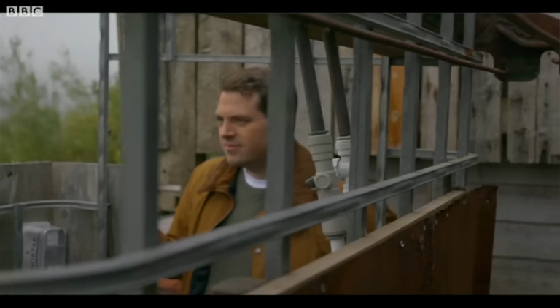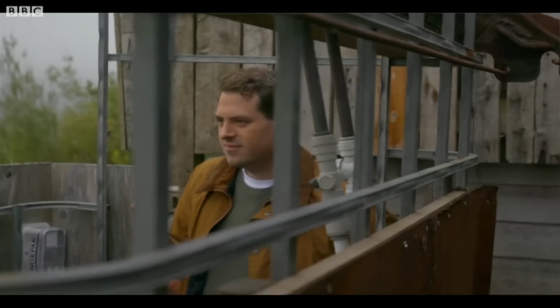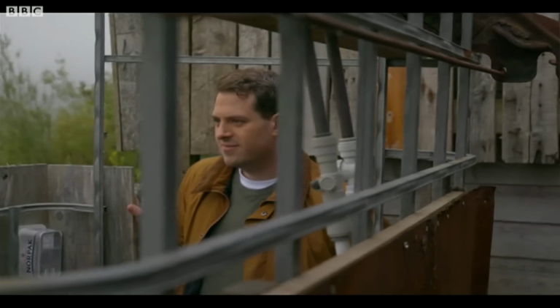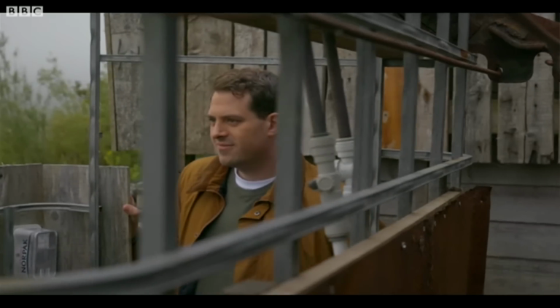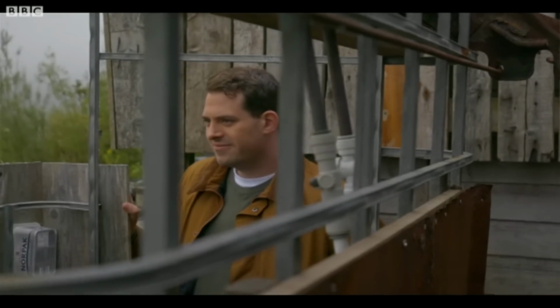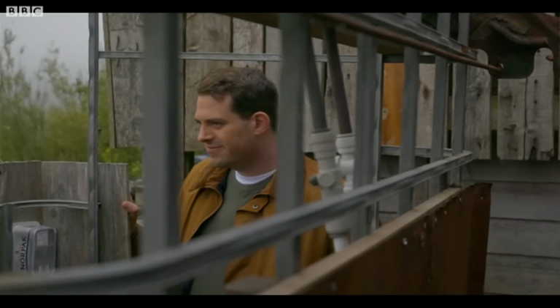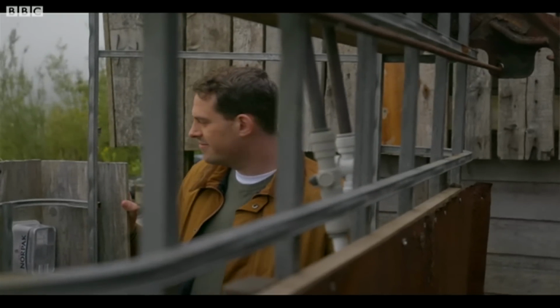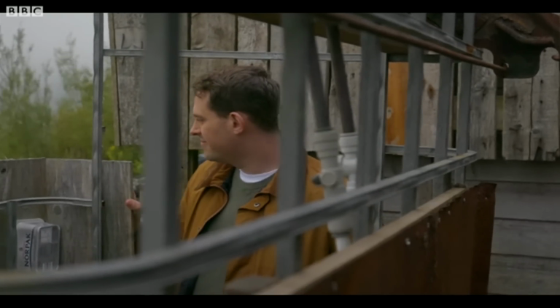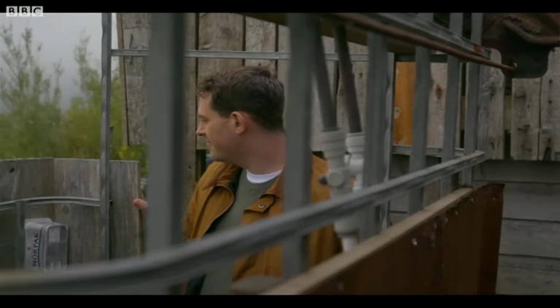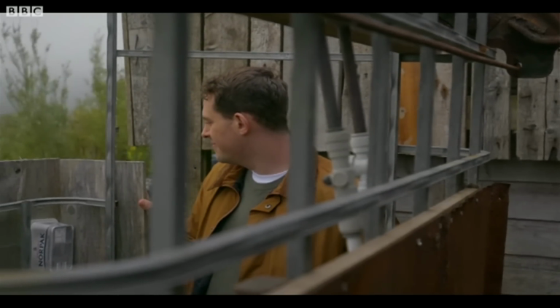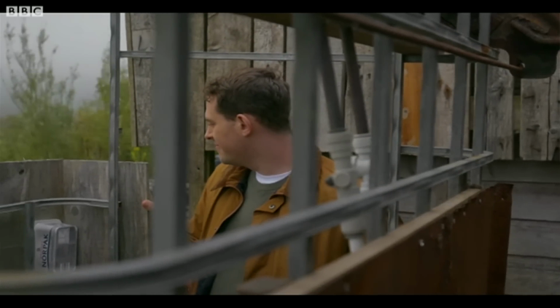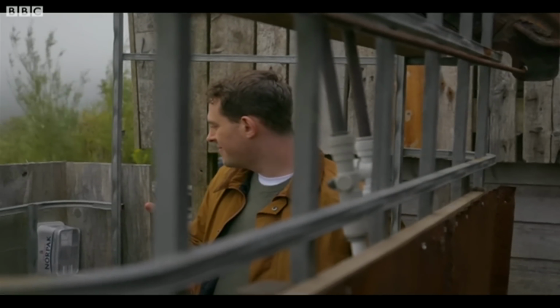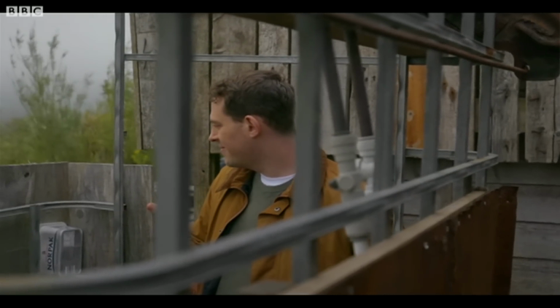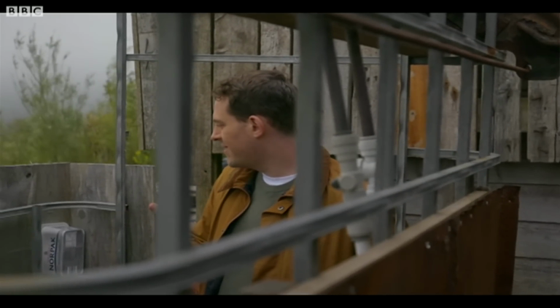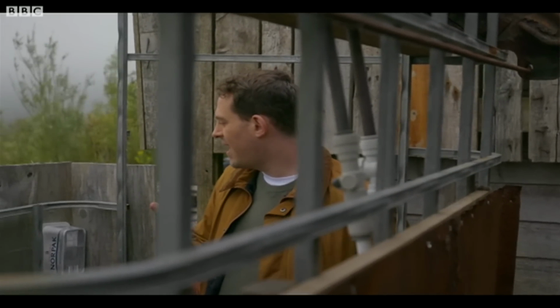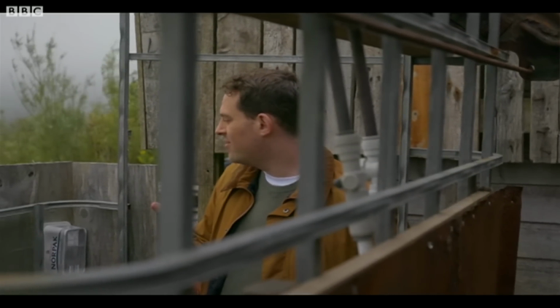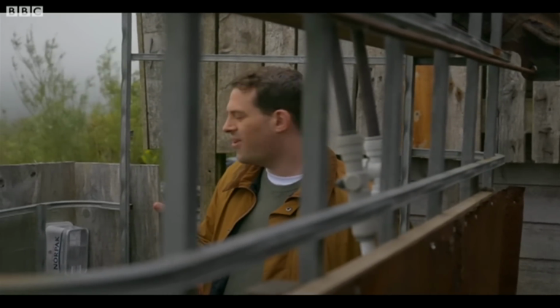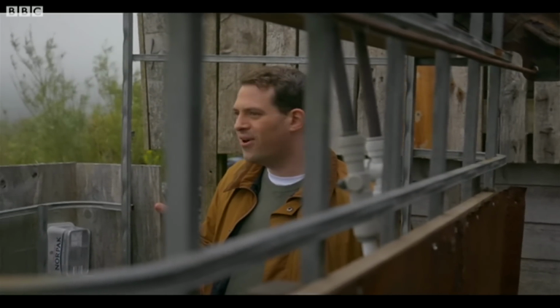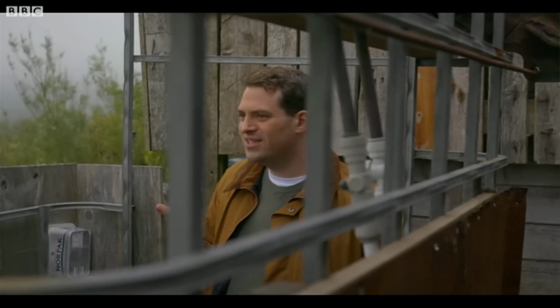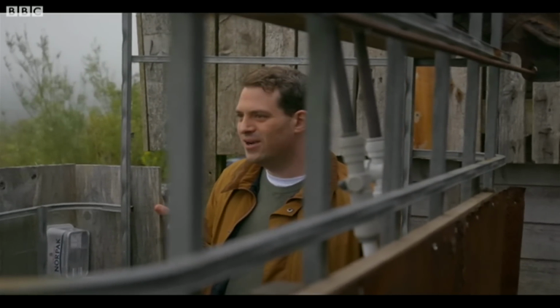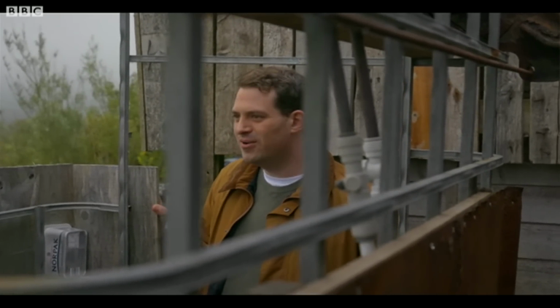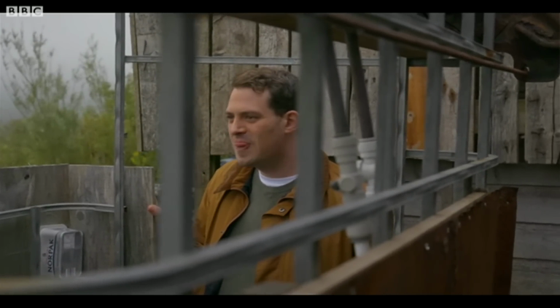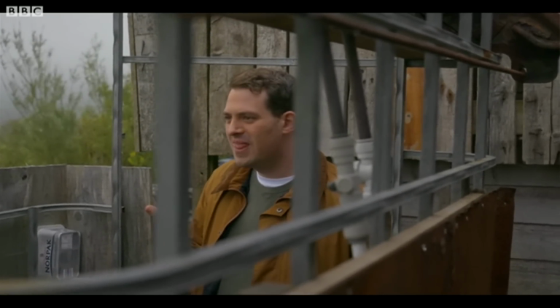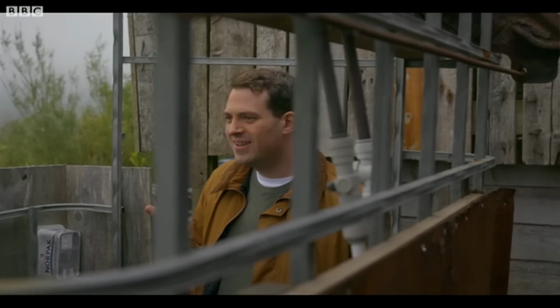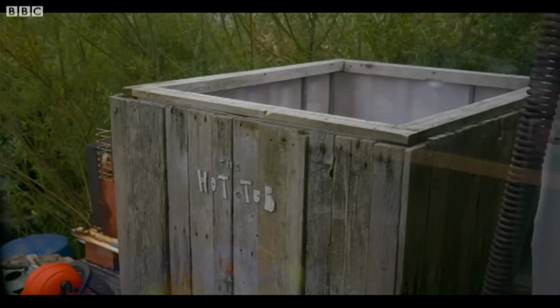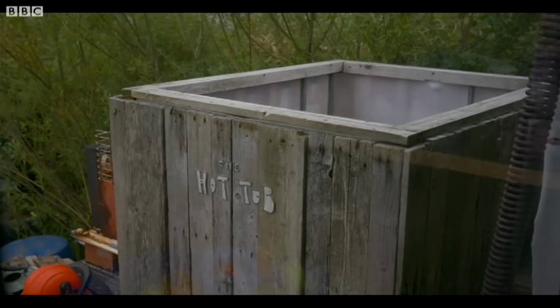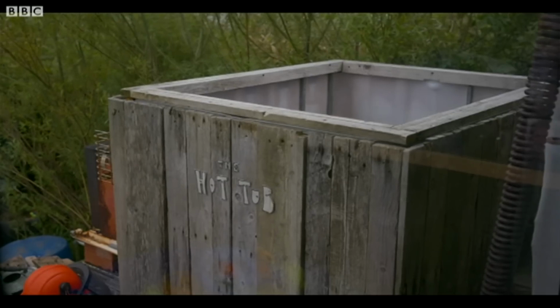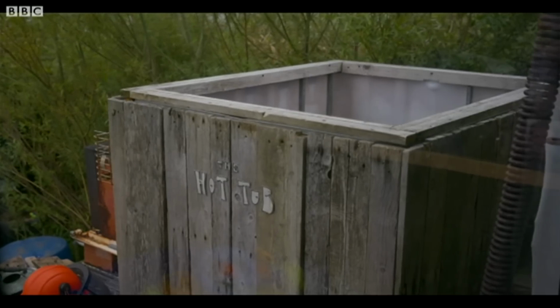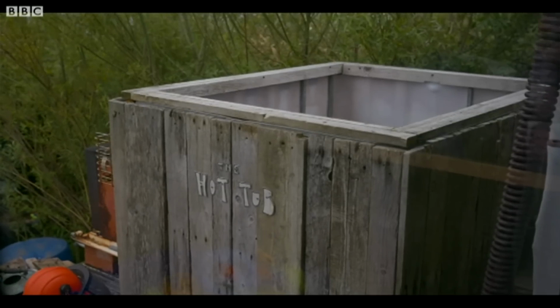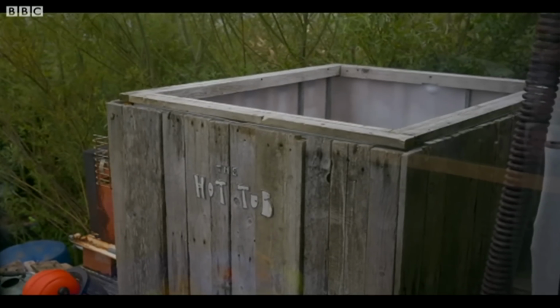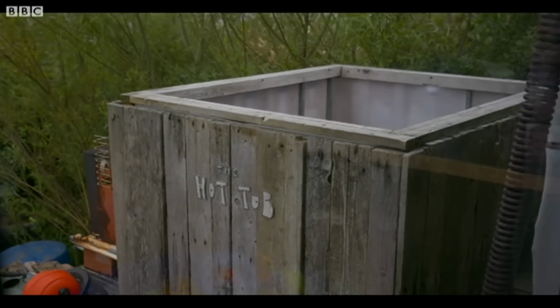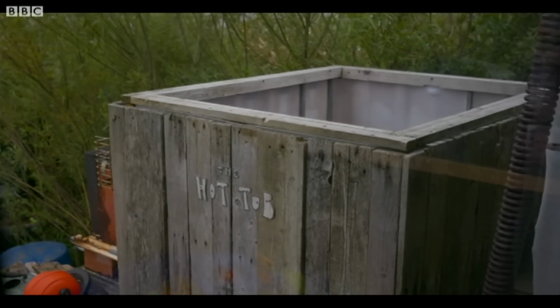We've got a hot tub made out of an IBC tank. You haven't got a hot tub — you've got a hot tub made out of an IBC tank!